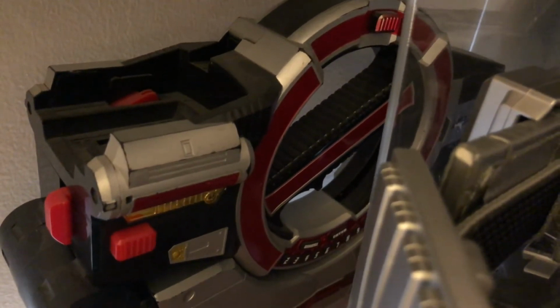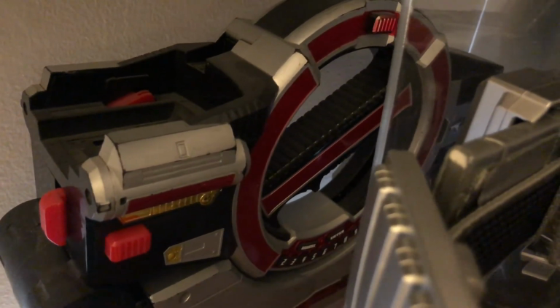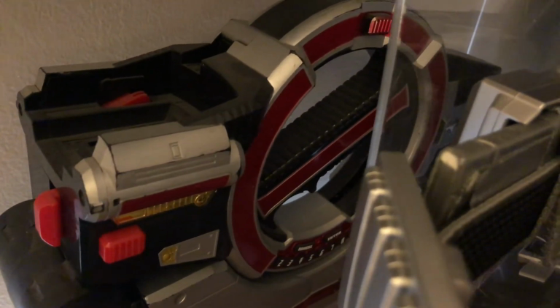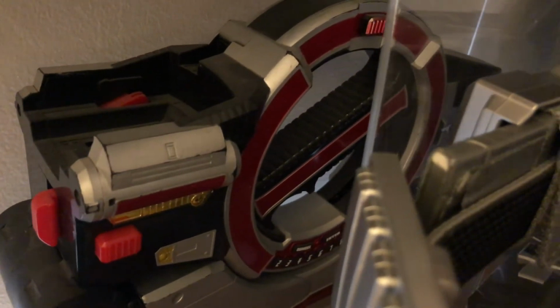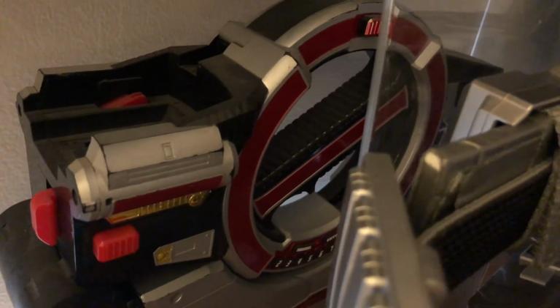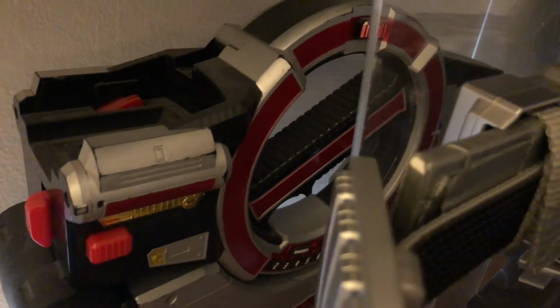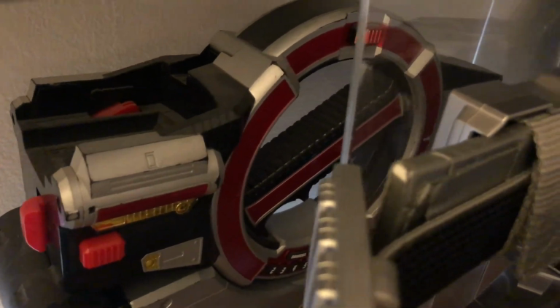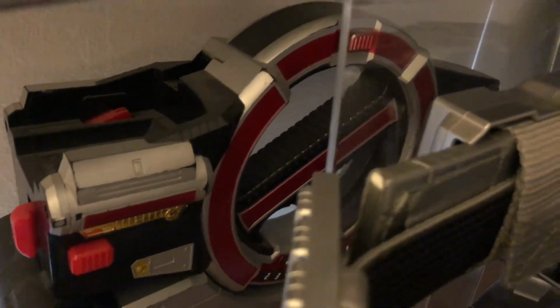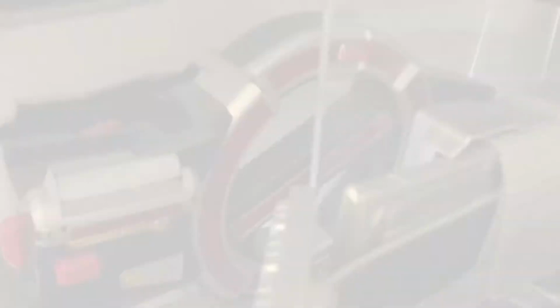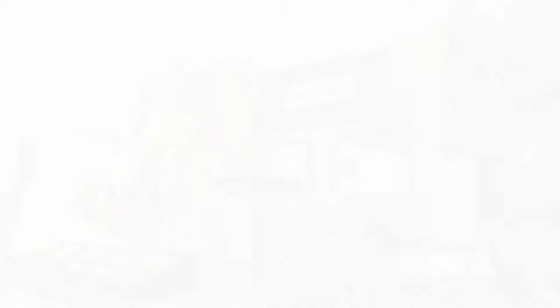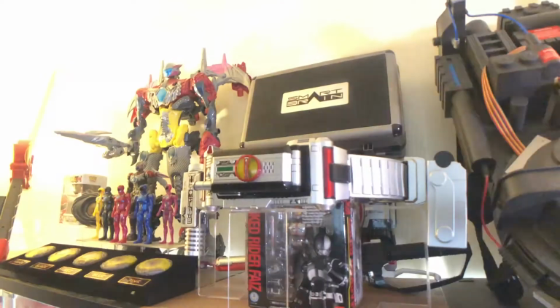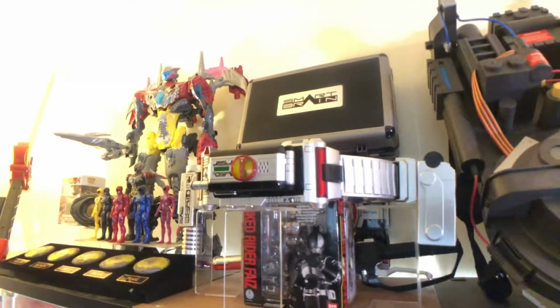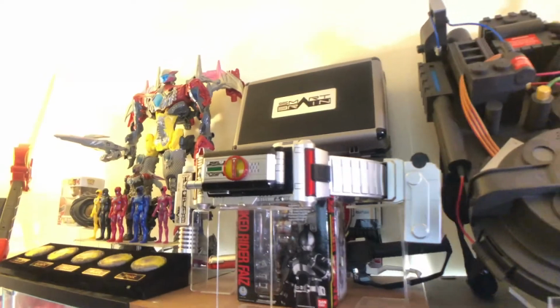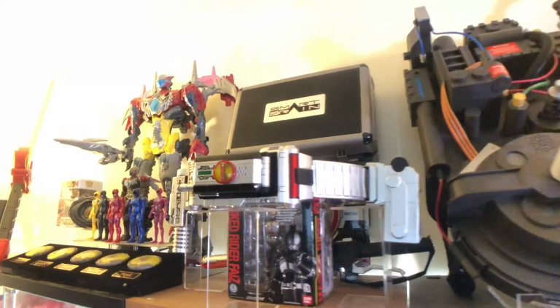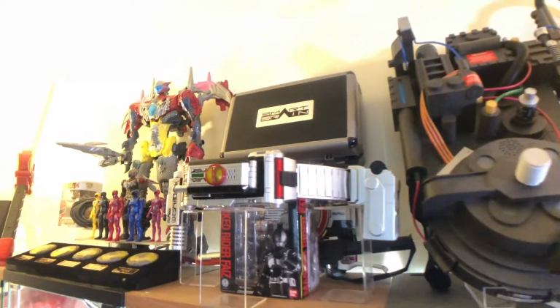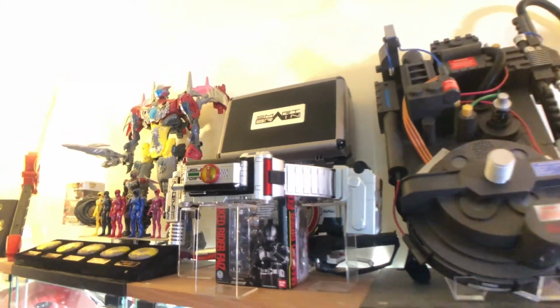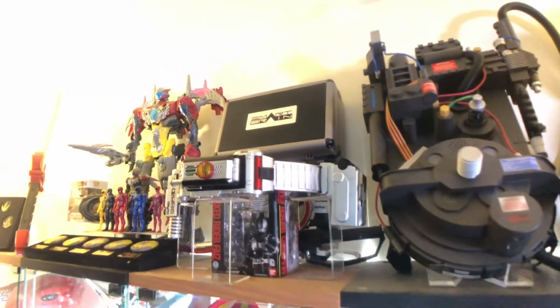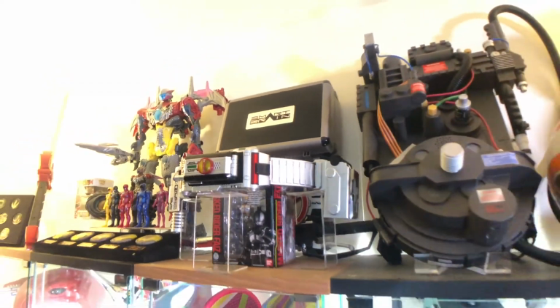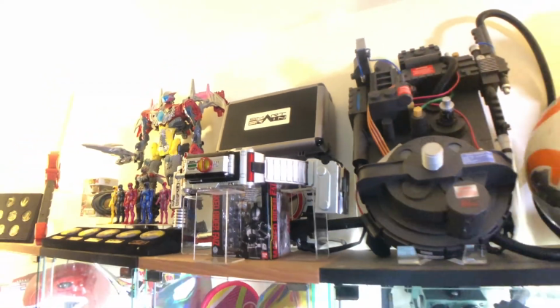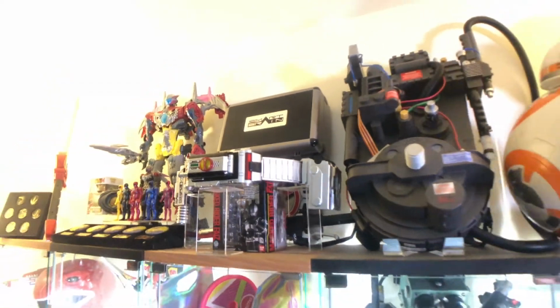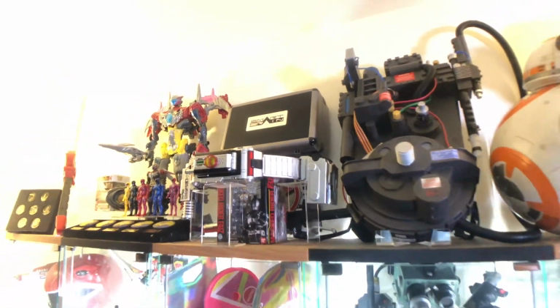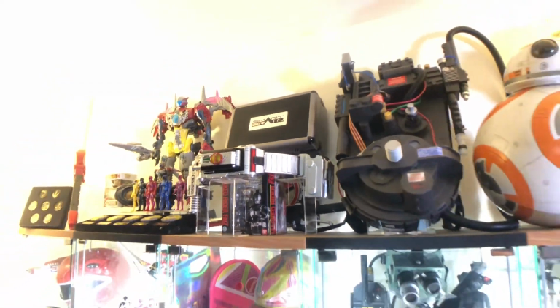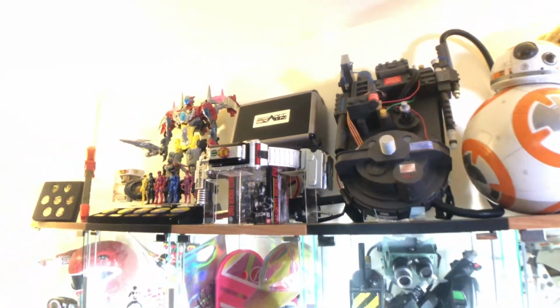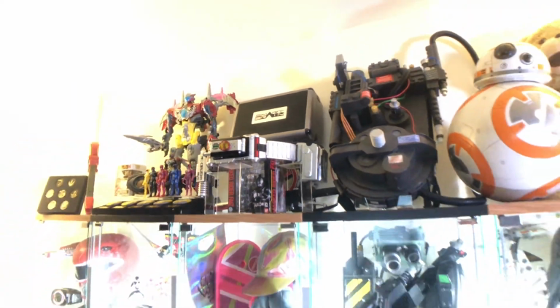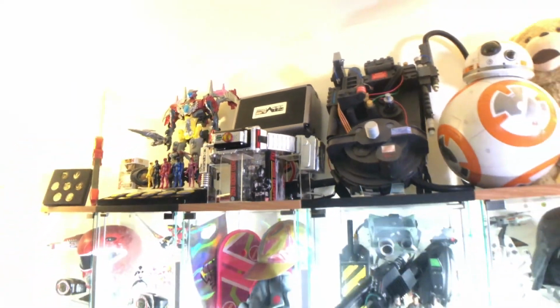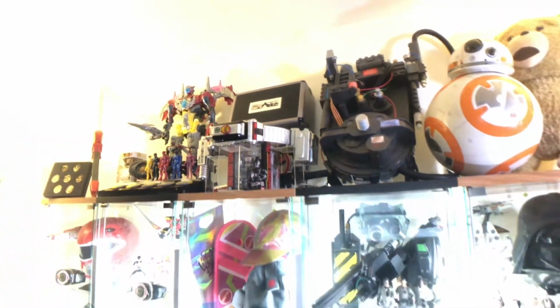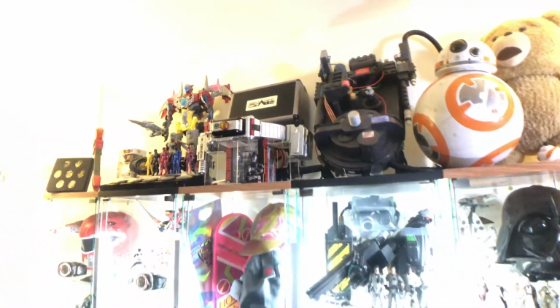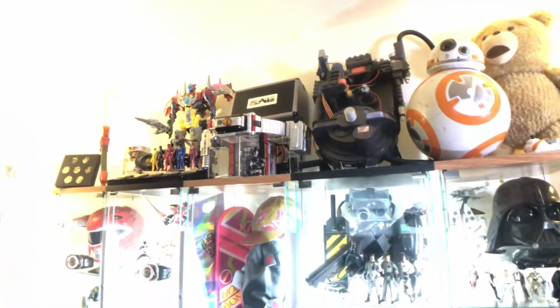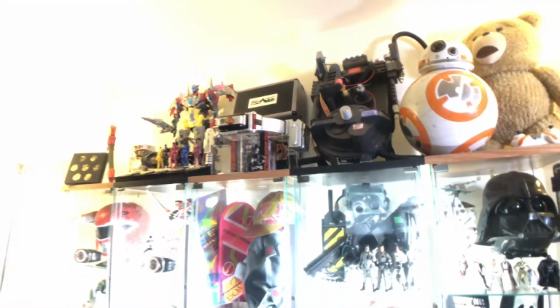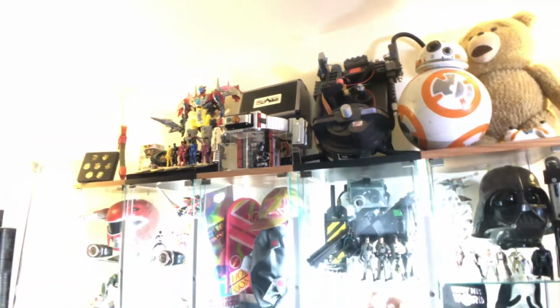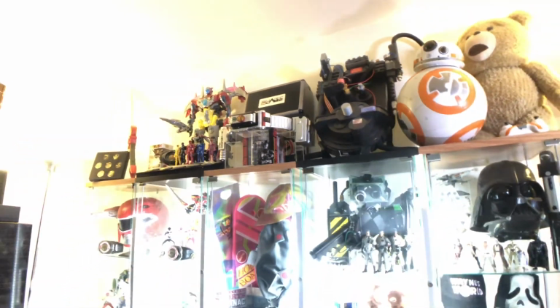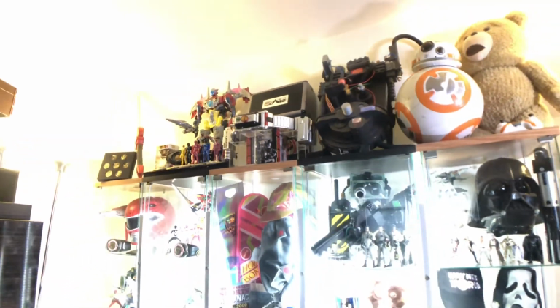Whatever you do, just make sure it's organized and looks good. Thanks for checking out my collection.